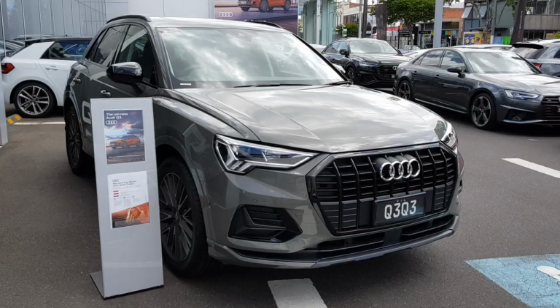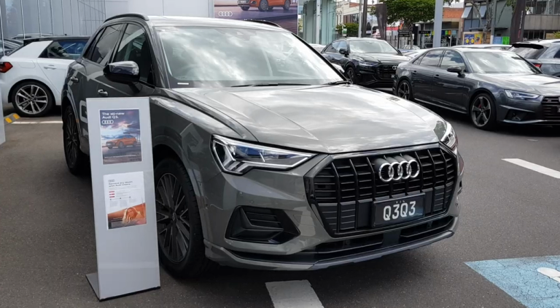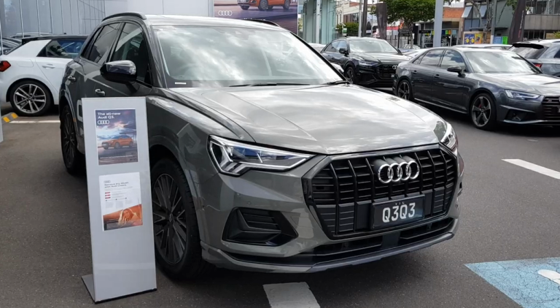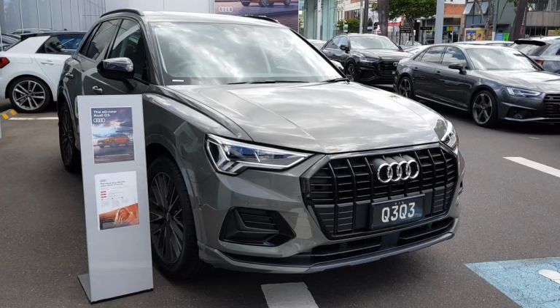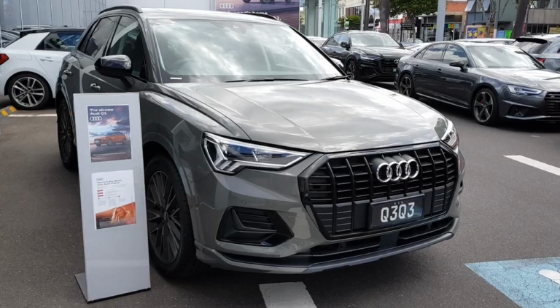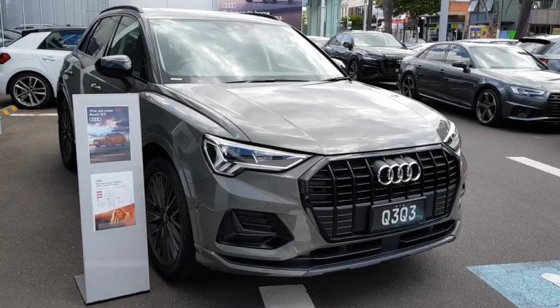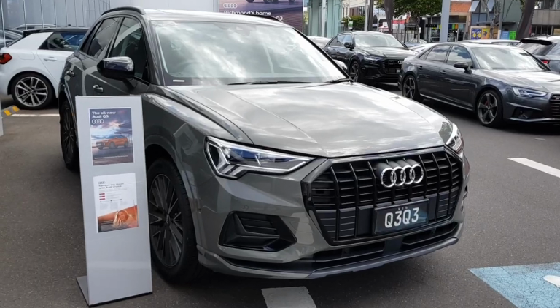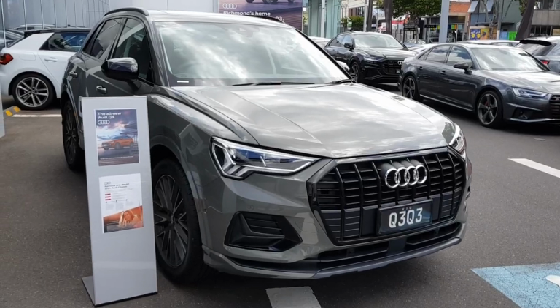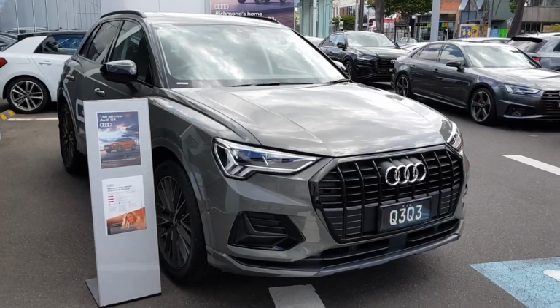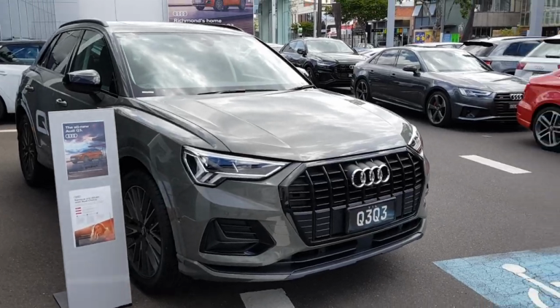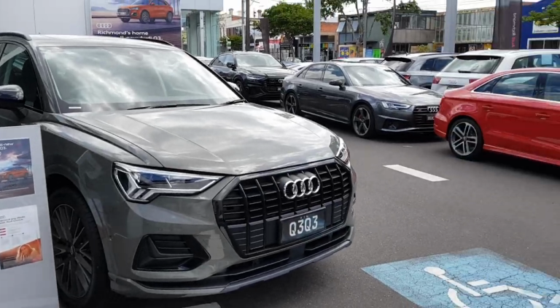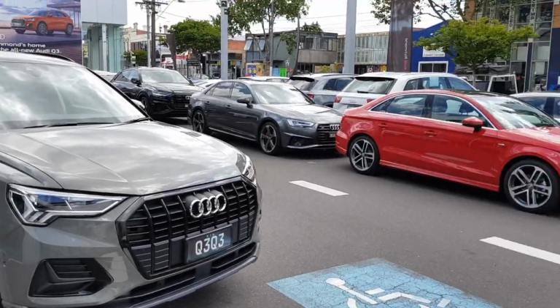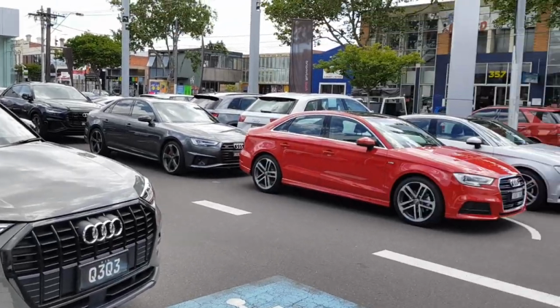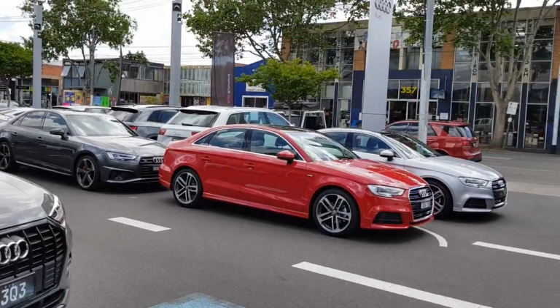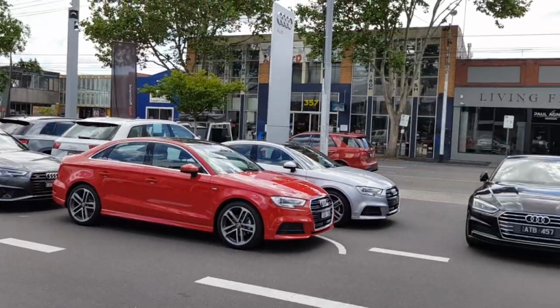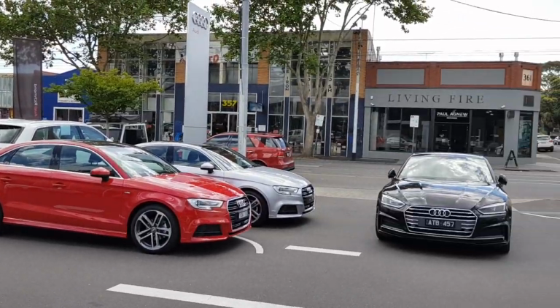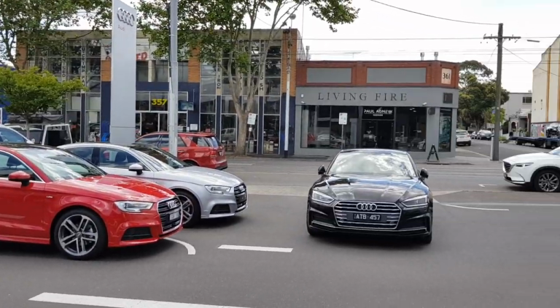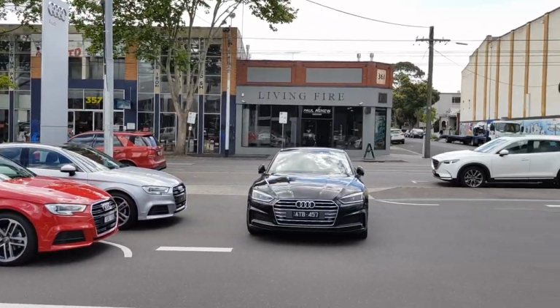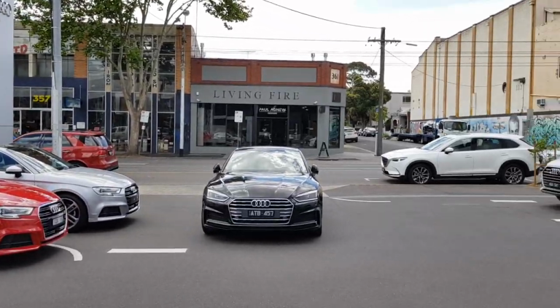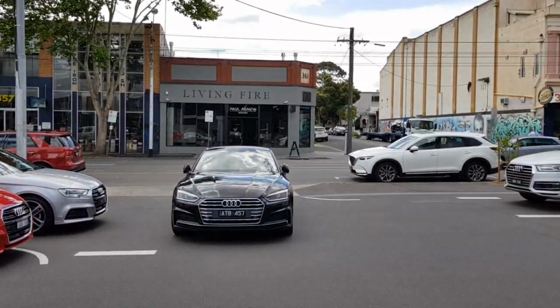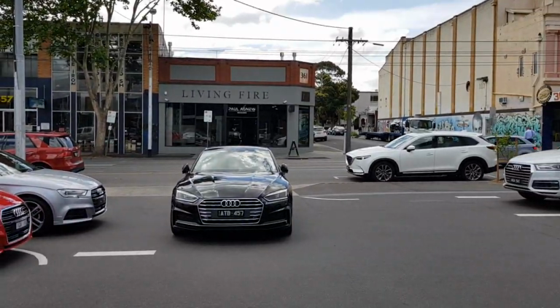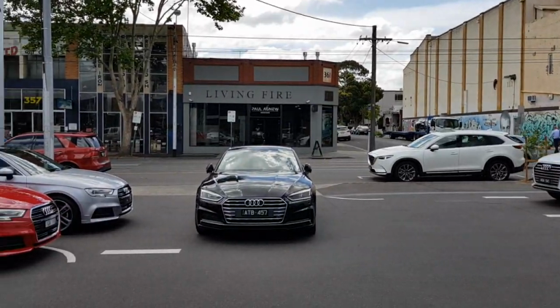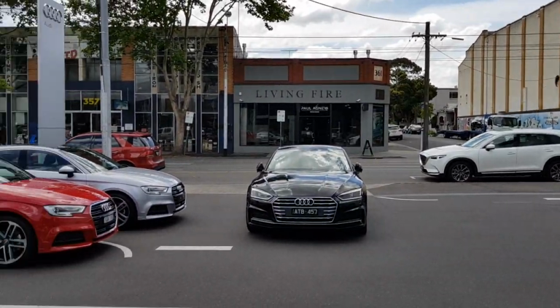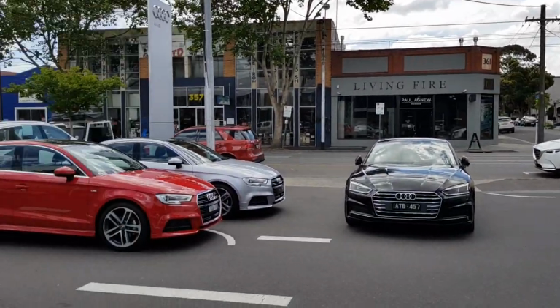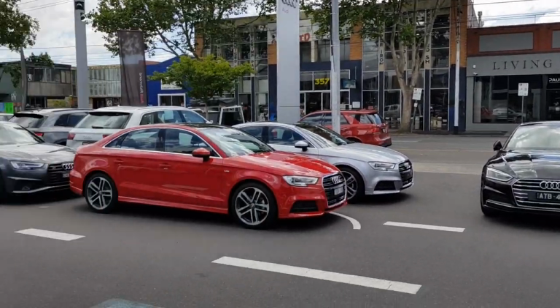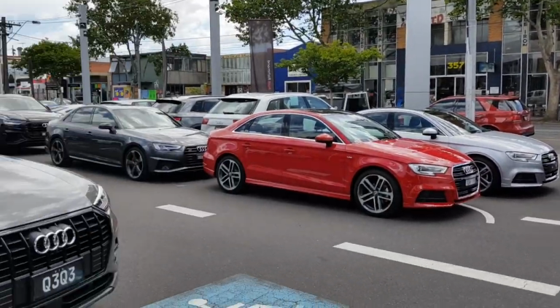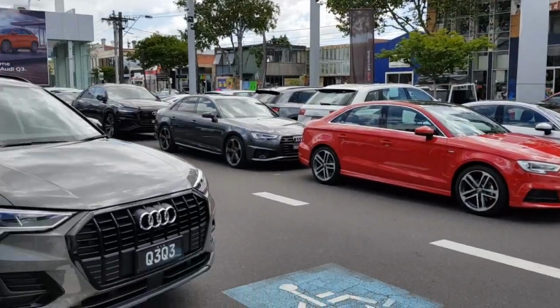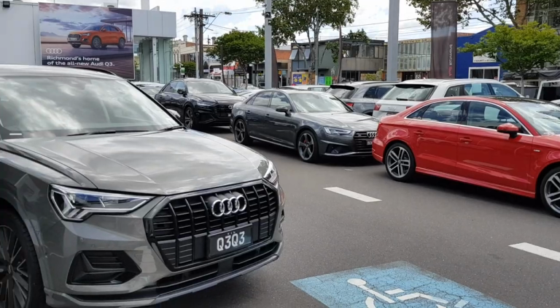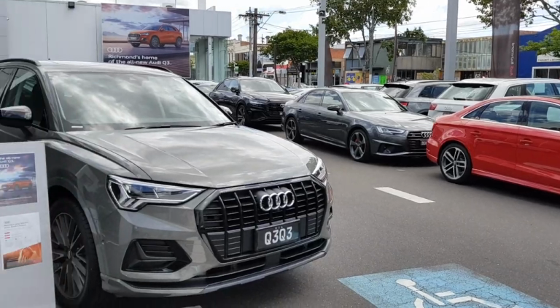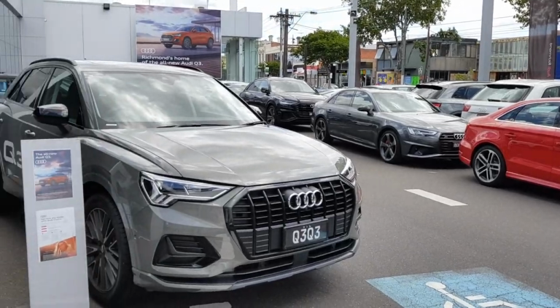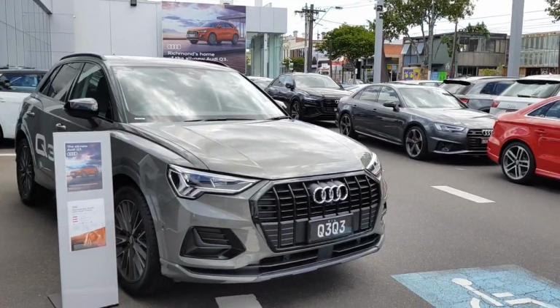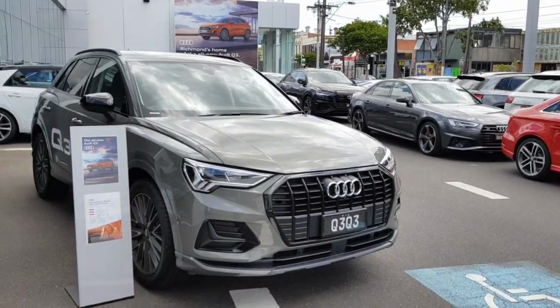This is a walk around the all-new Audi Q3. Sorry for the background noise — we're filming right next to the main road, so I do apologise.